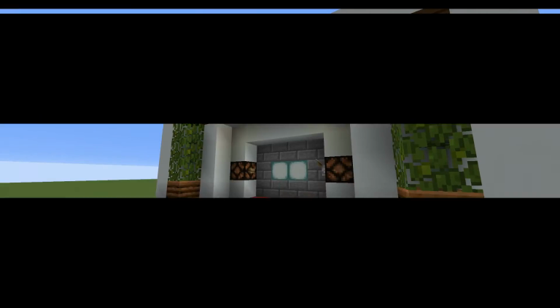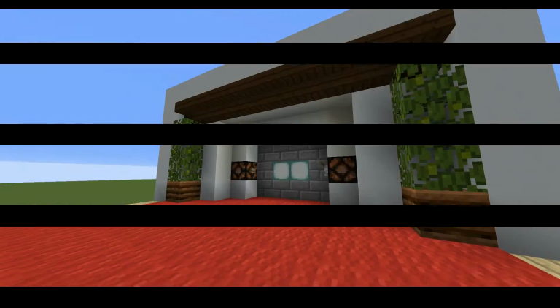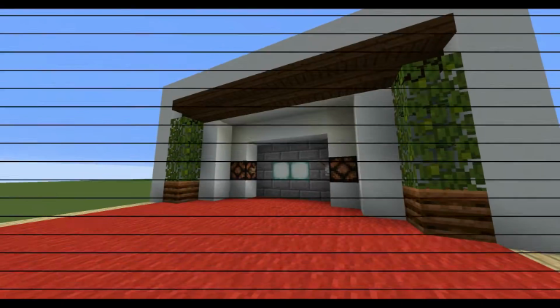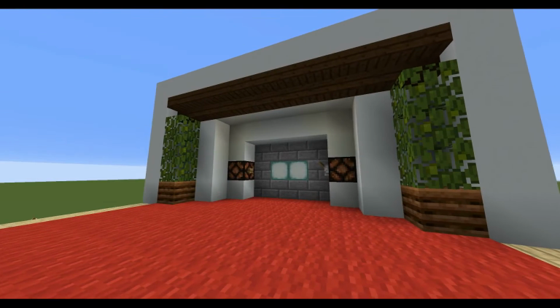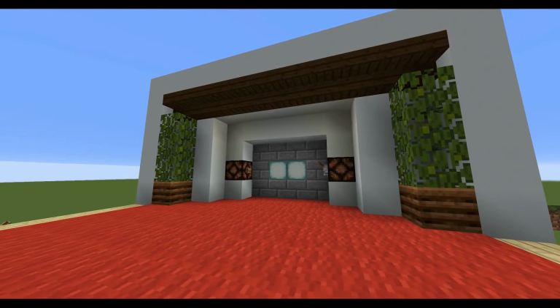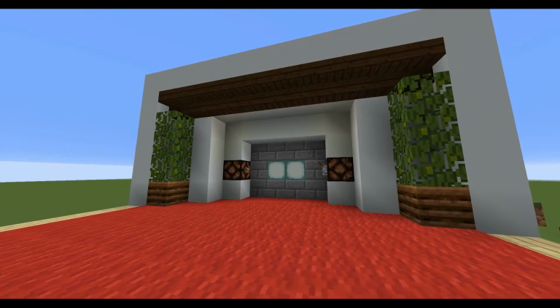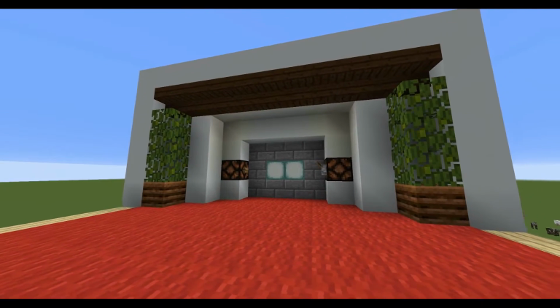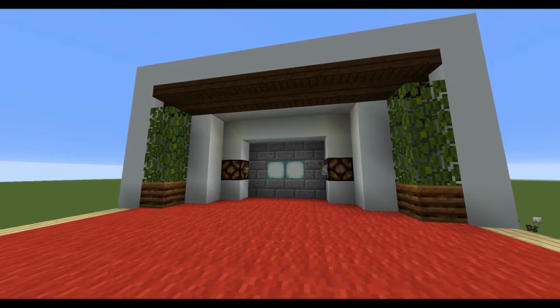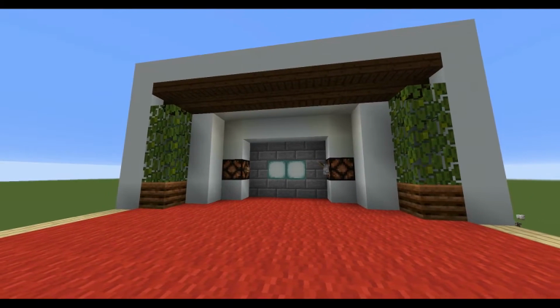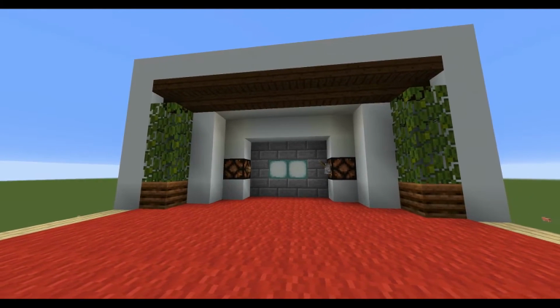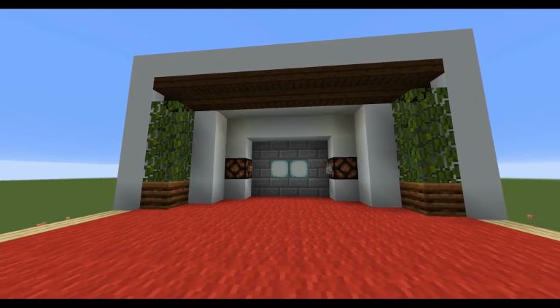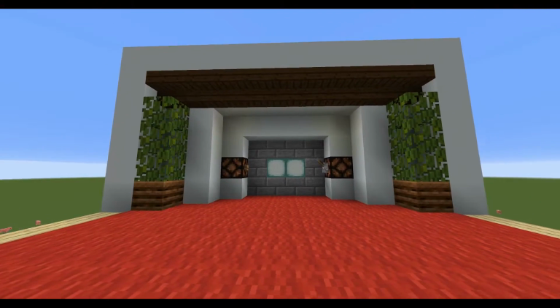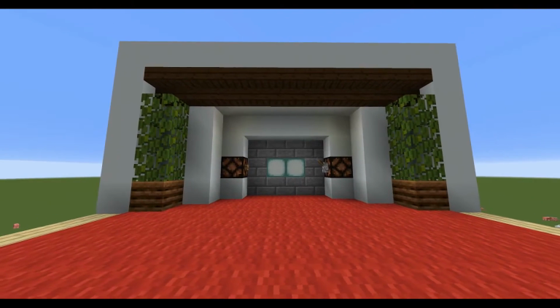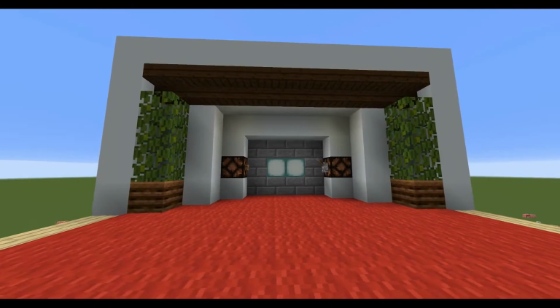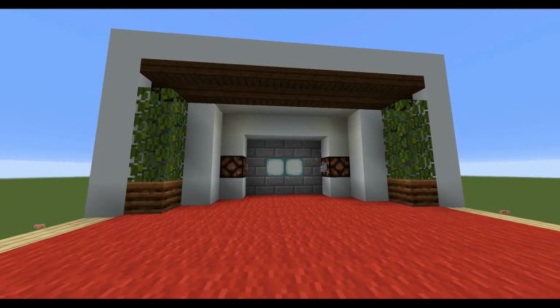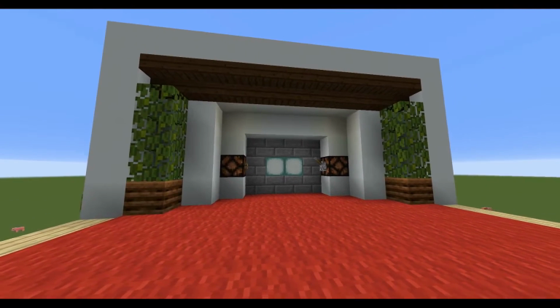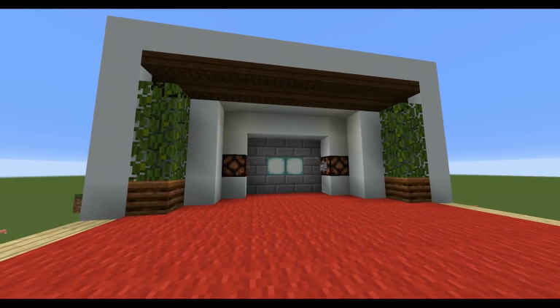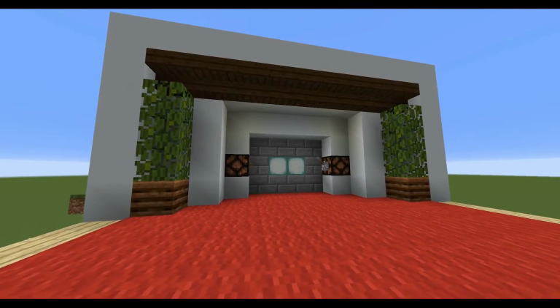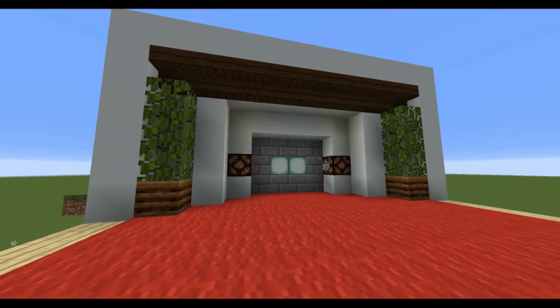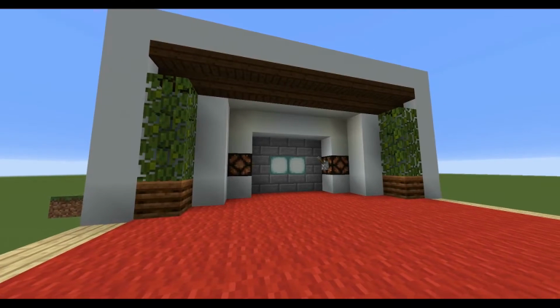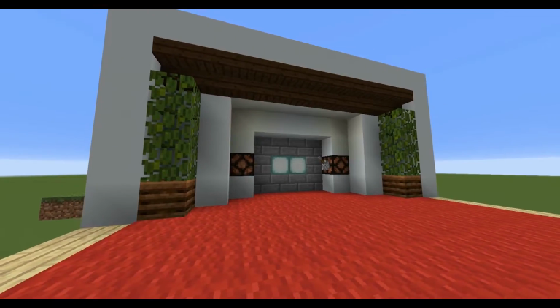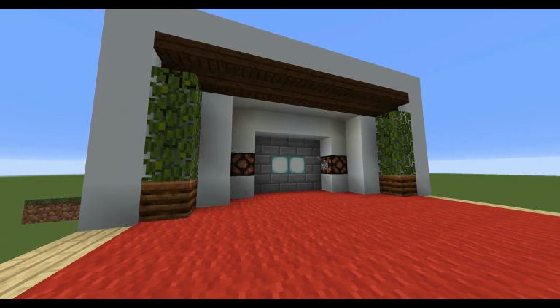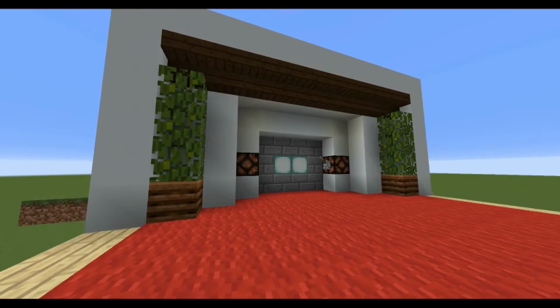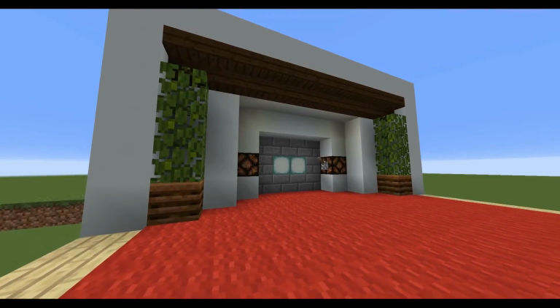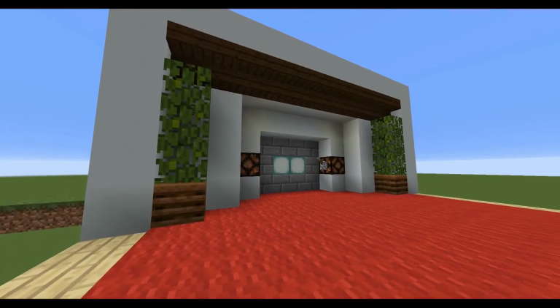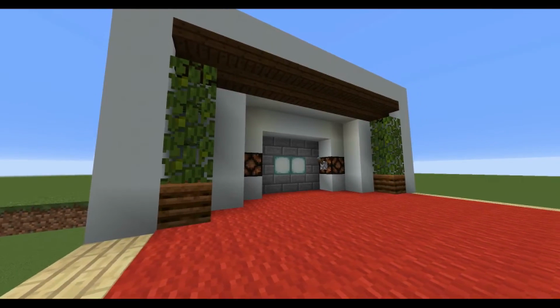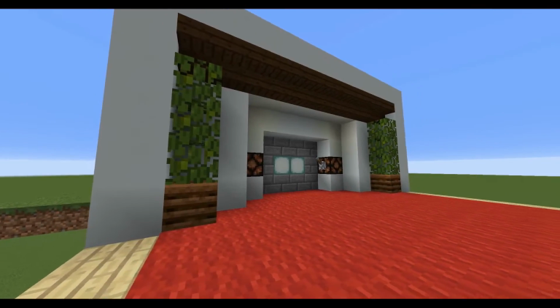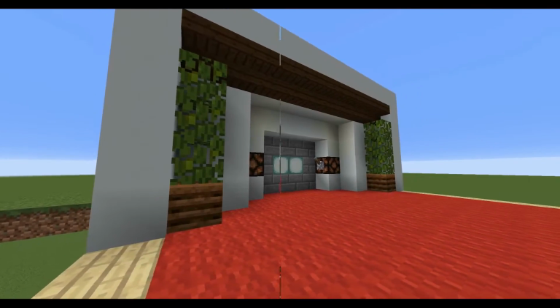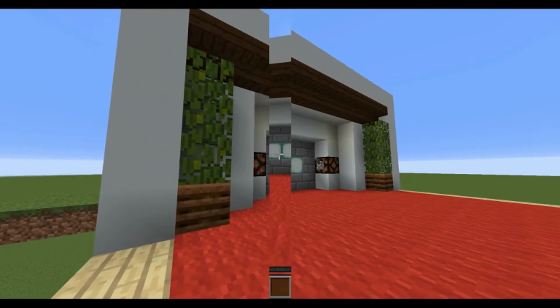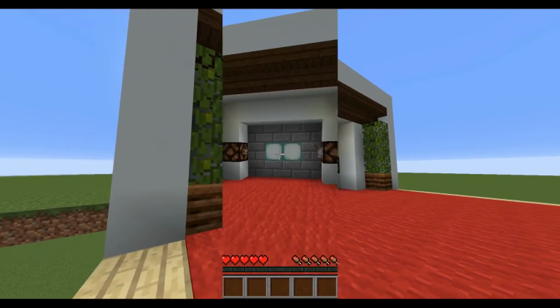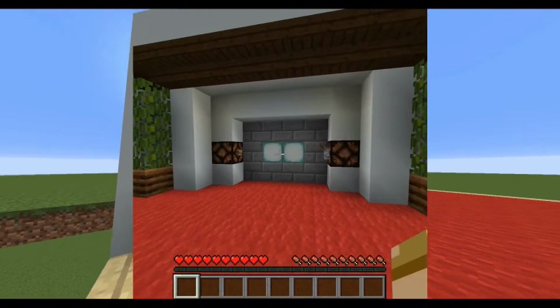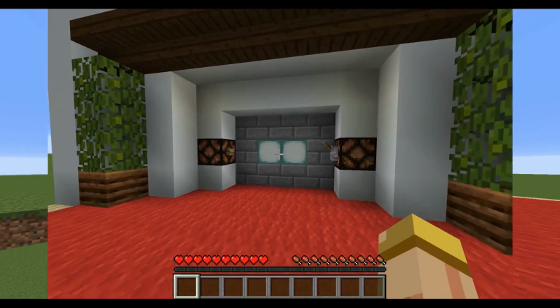Hey everyone, this is K1Inc and today we're going to be doing a tutorial on a 3x4 wide piston door.